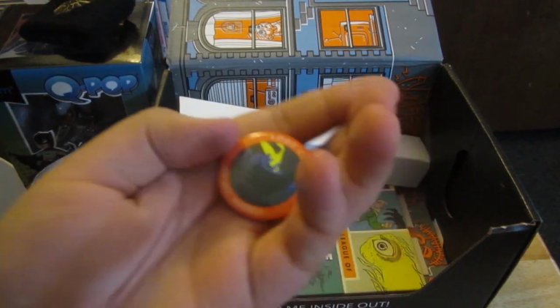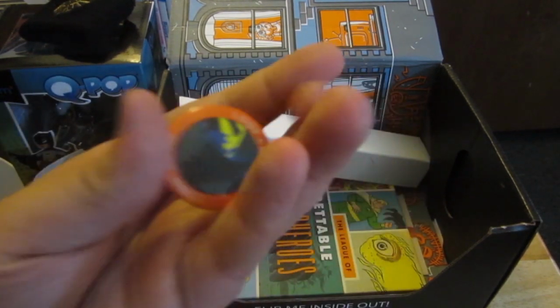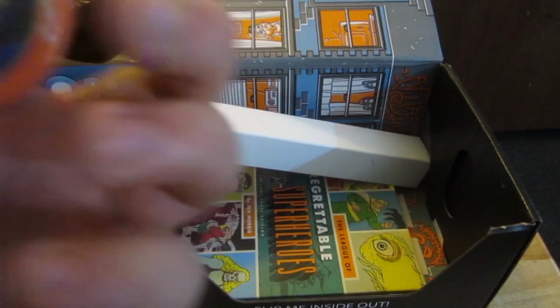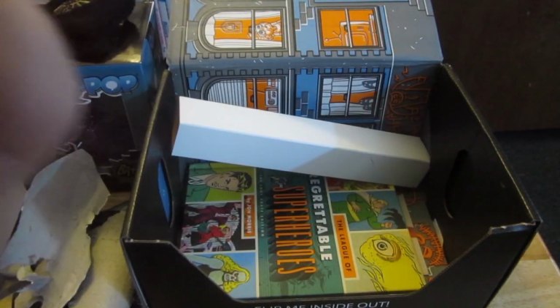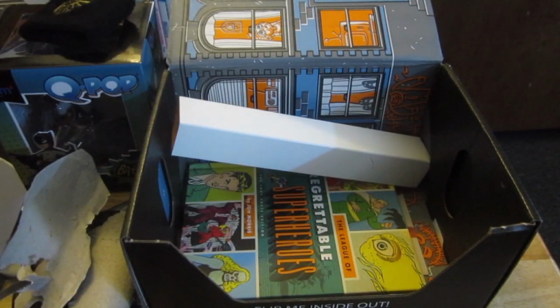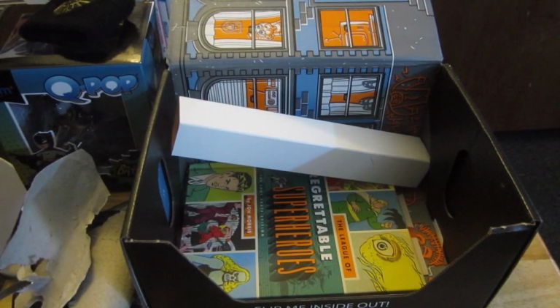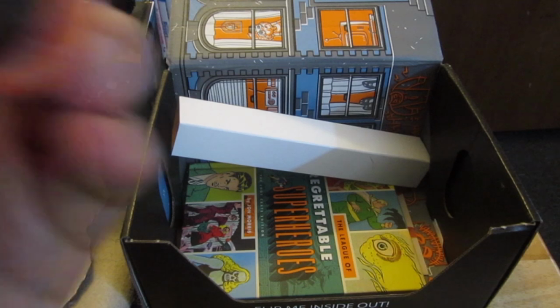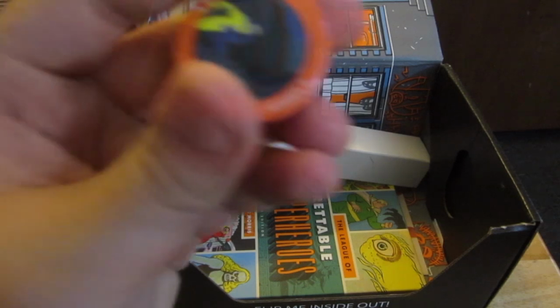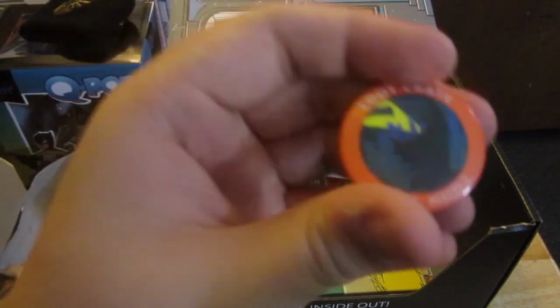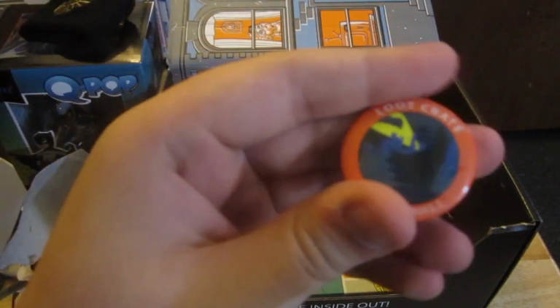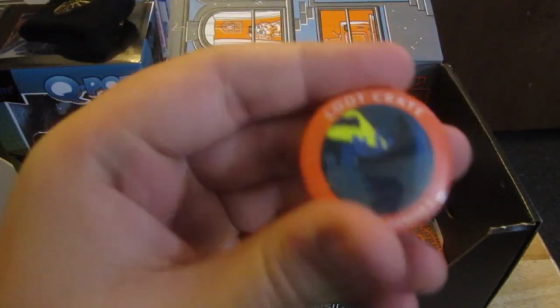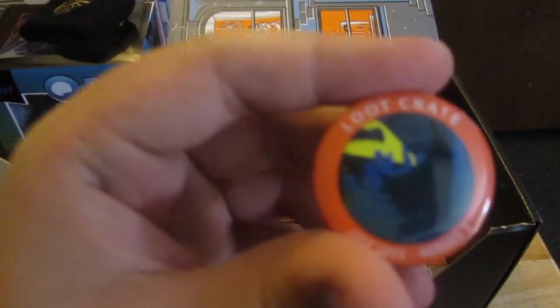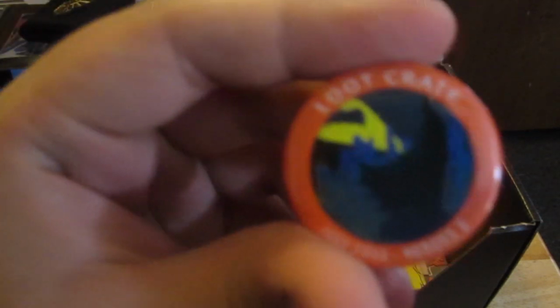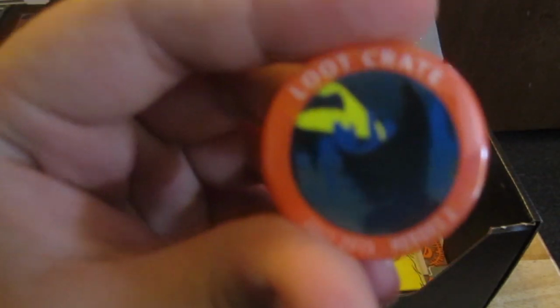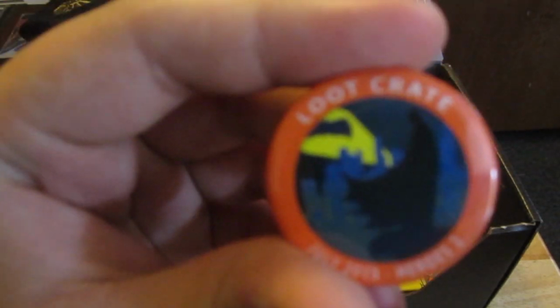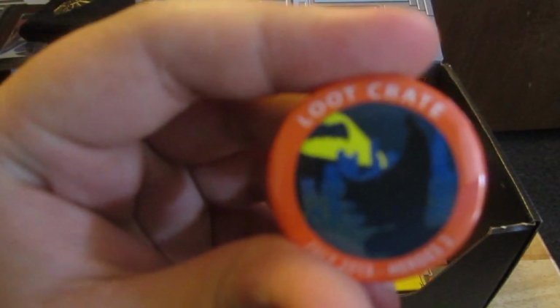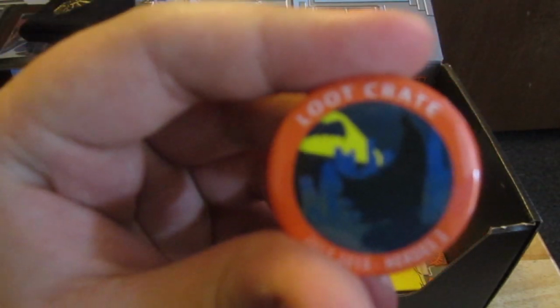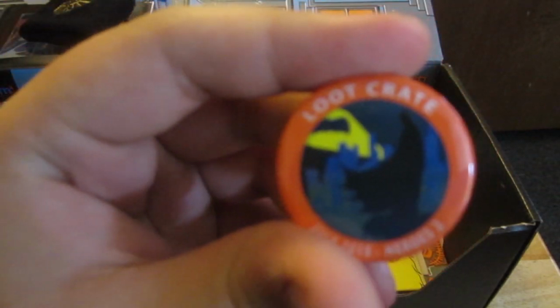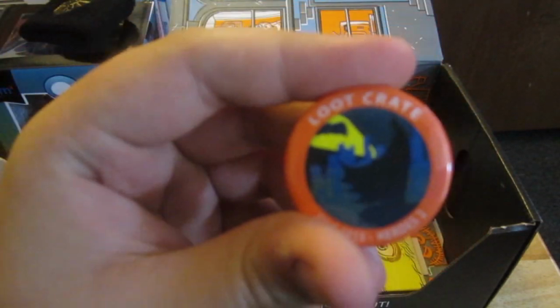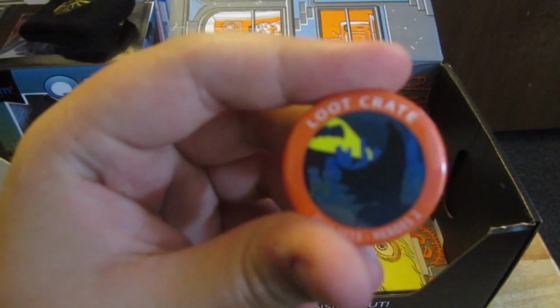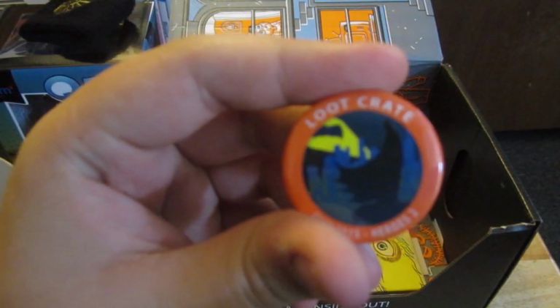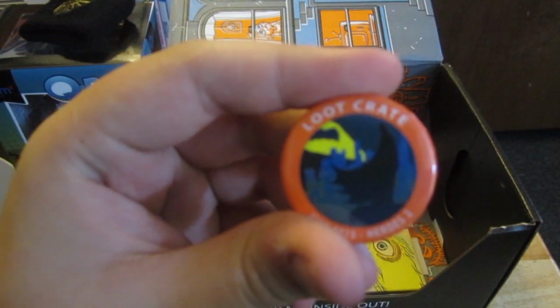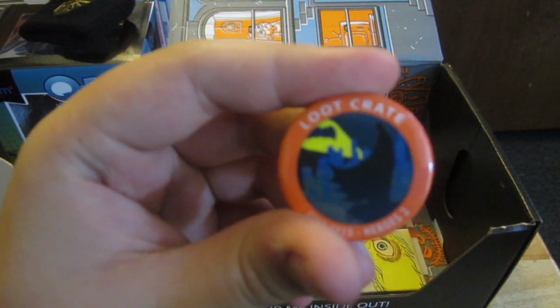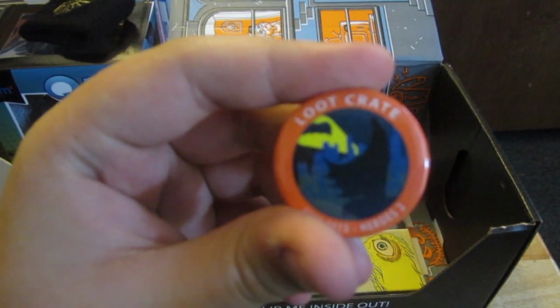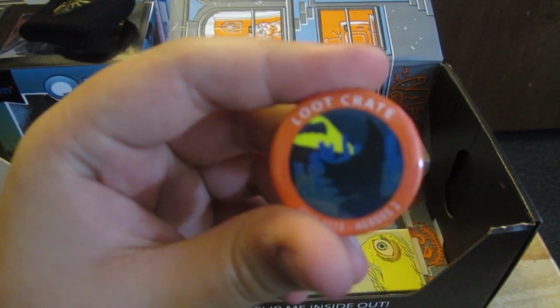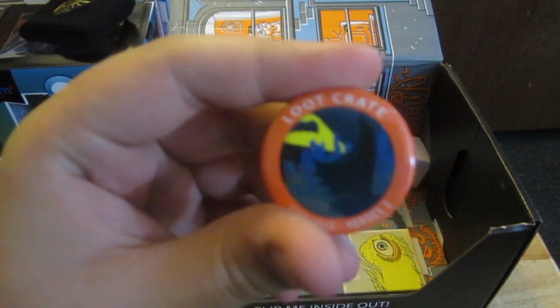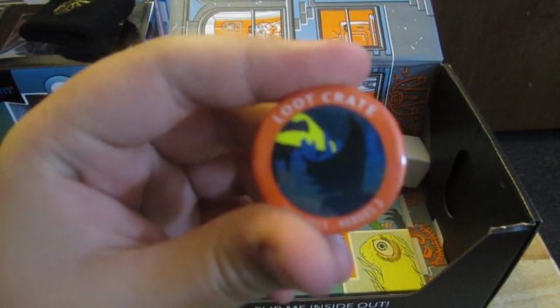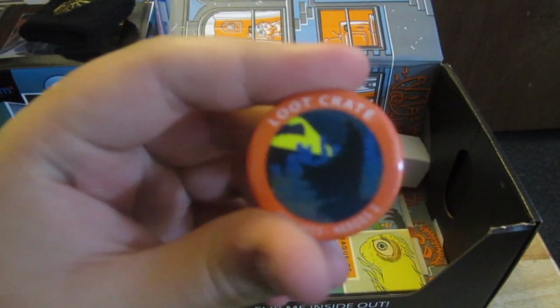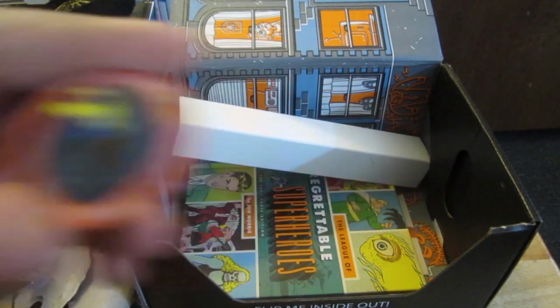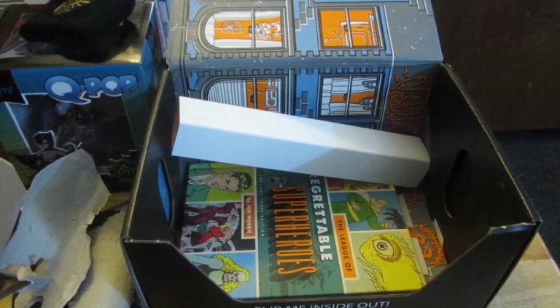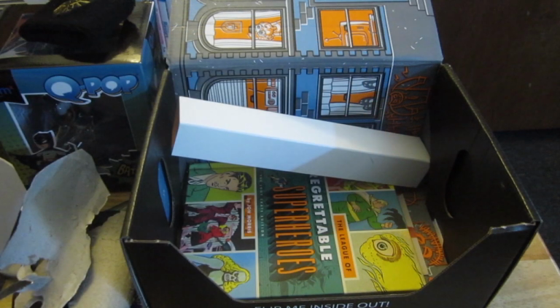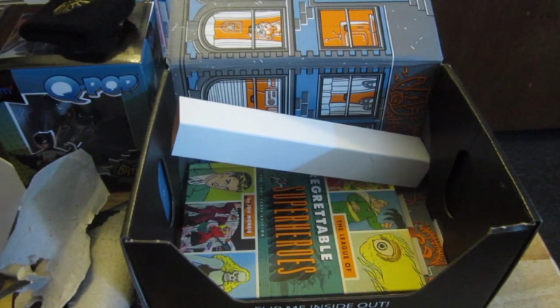Like every other loot crate, we get a pin, and this one has Batman on it. So far so good.